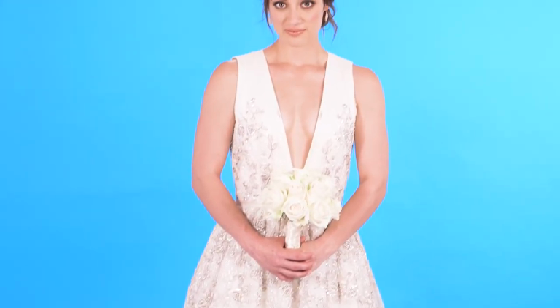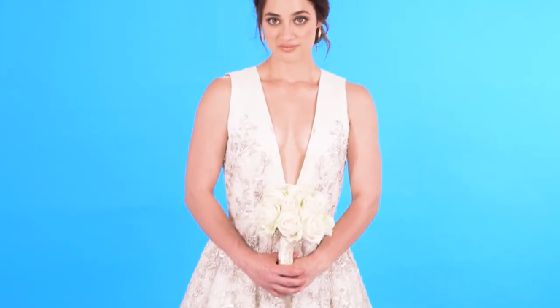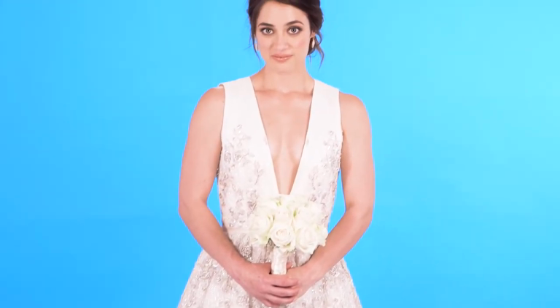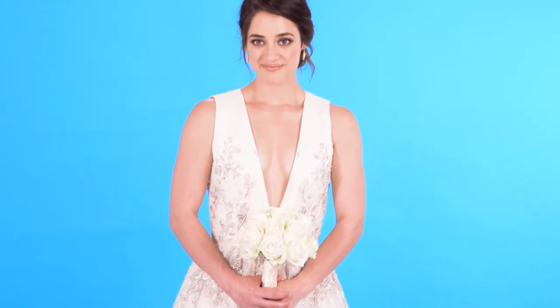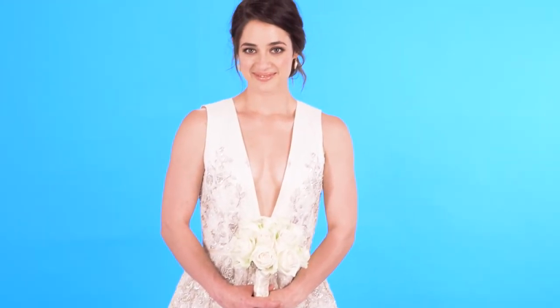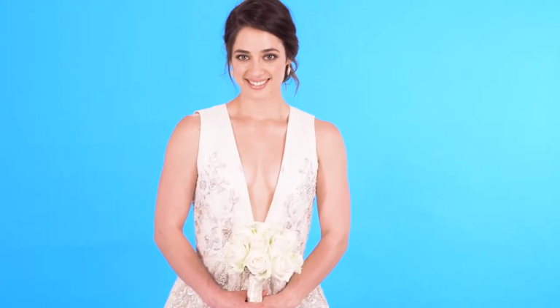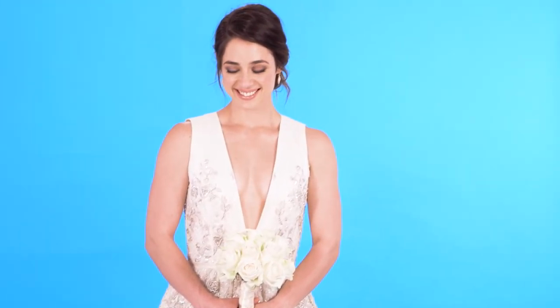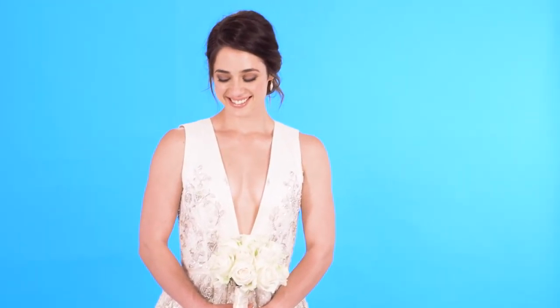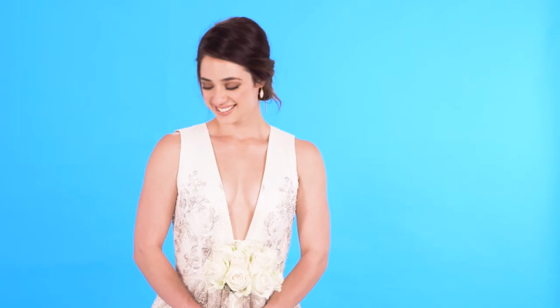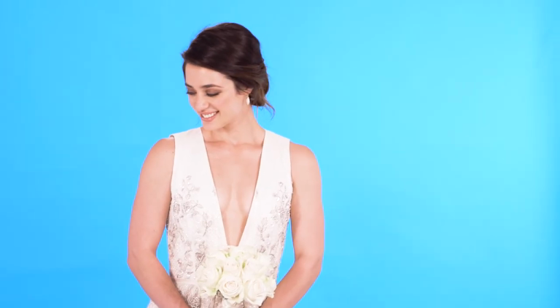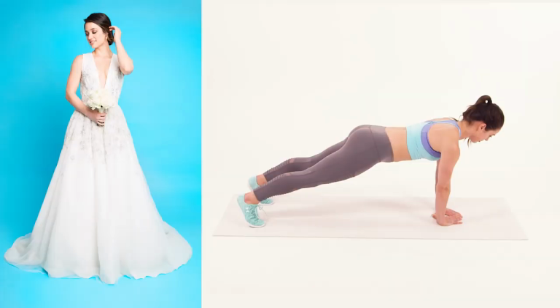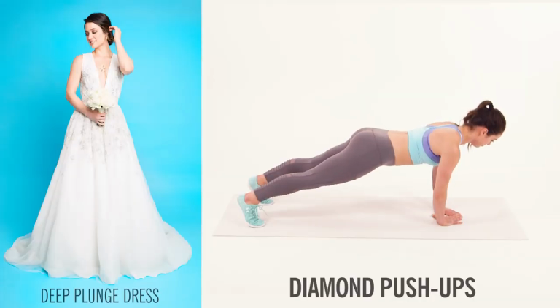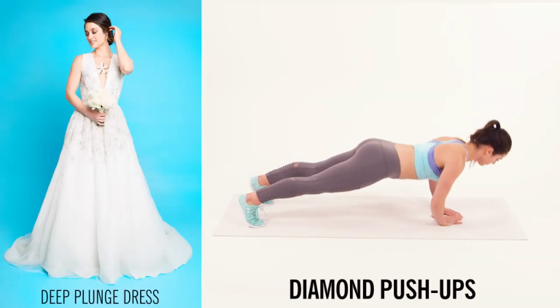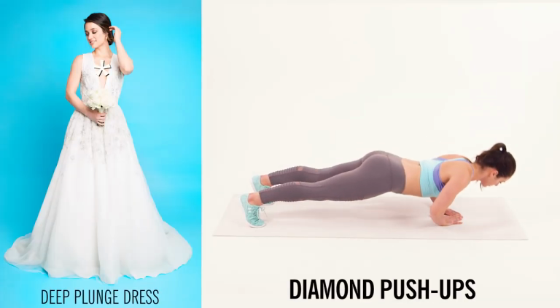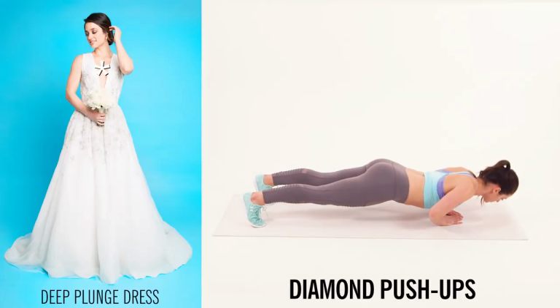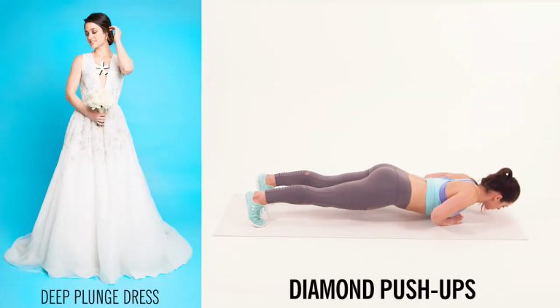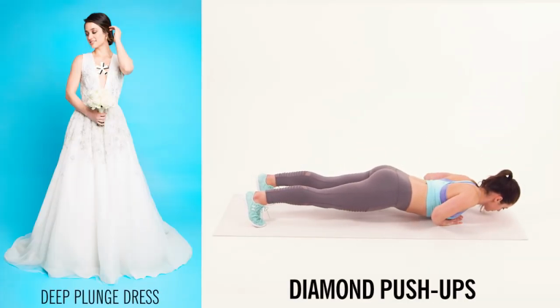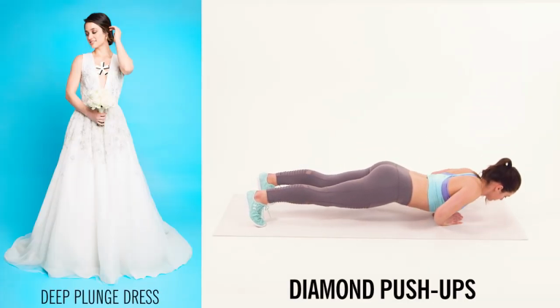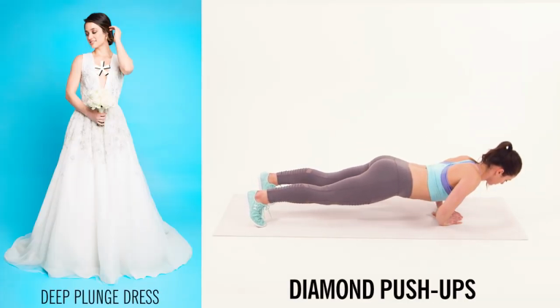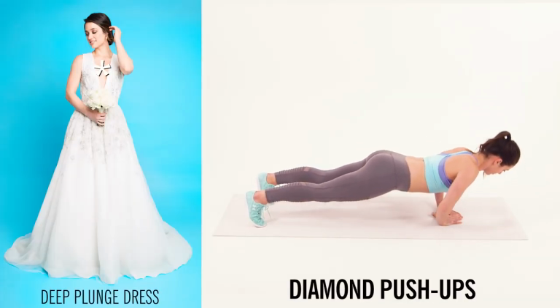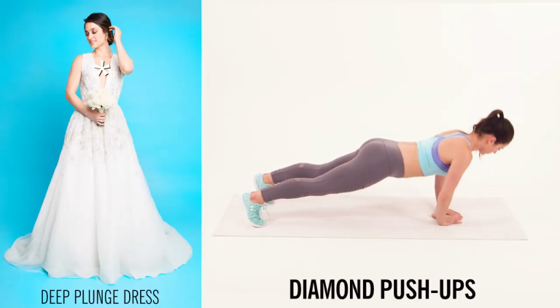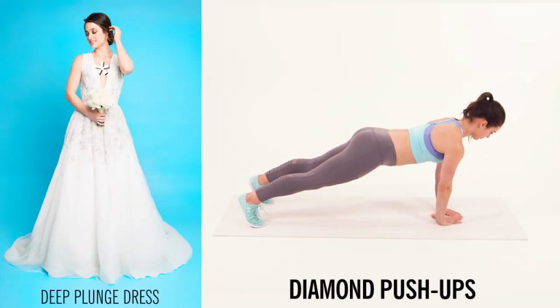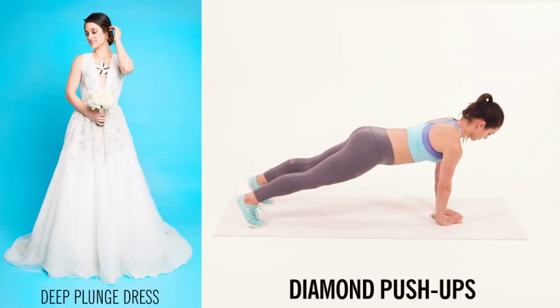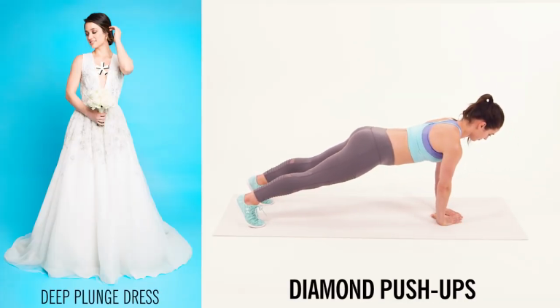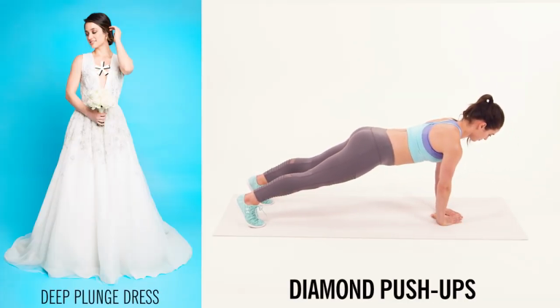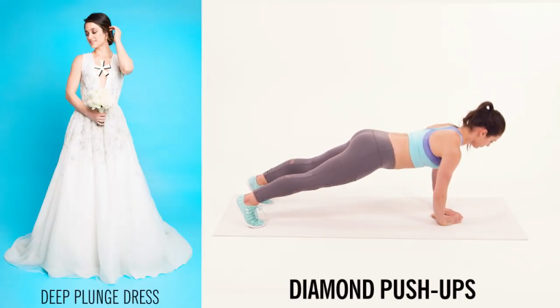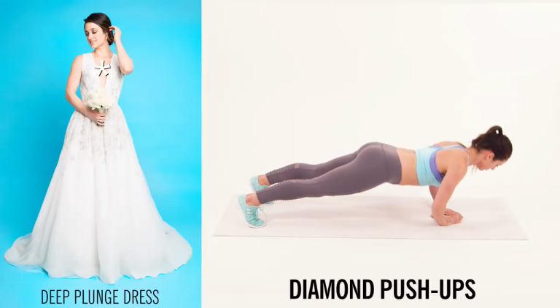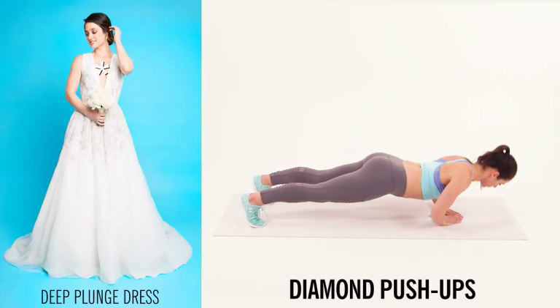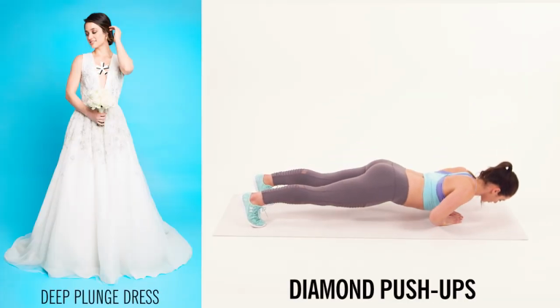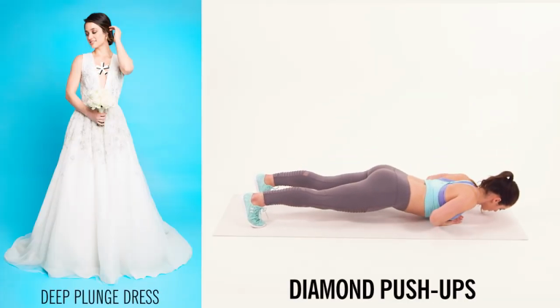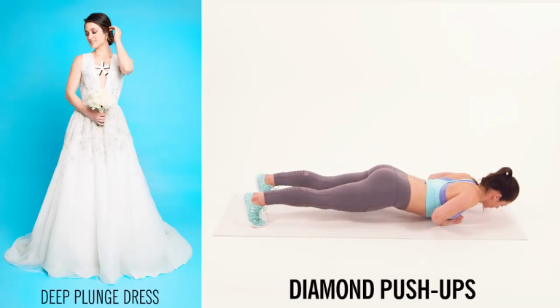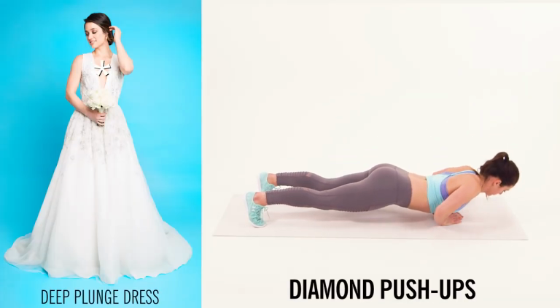If you're wearing a deep plunging dress, you want to tone all the muscles of your chest and give your breasts a little bit of a lift.